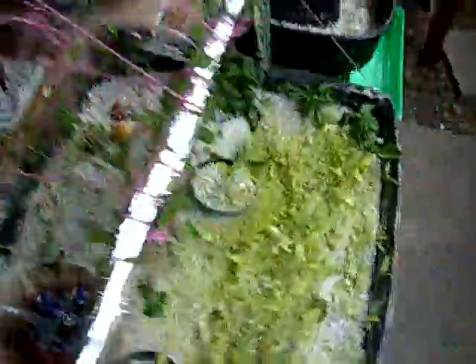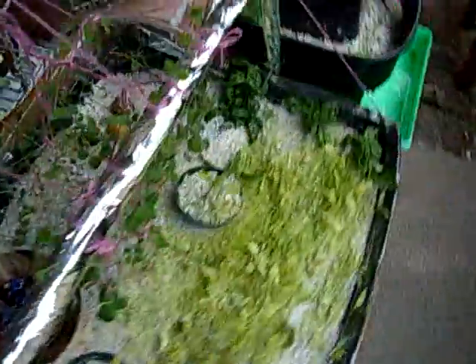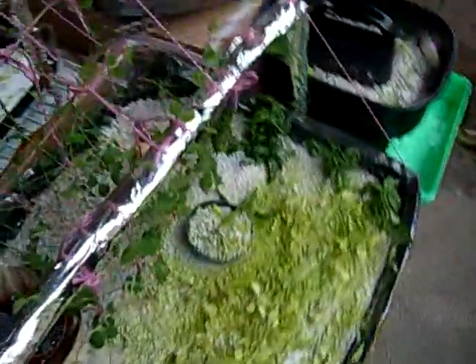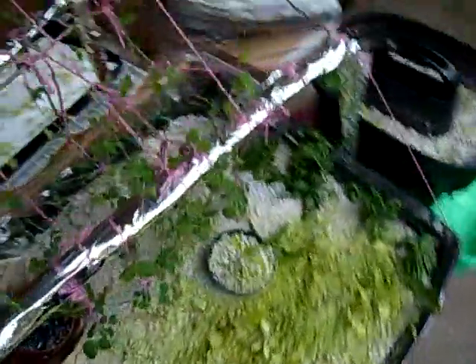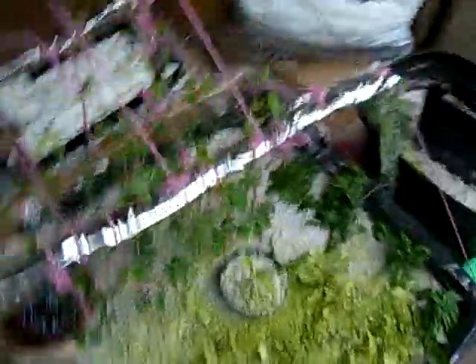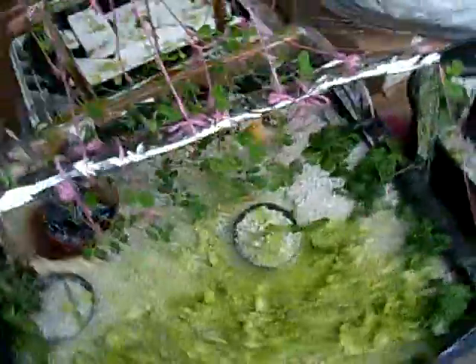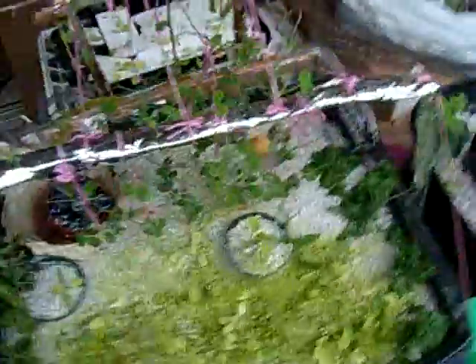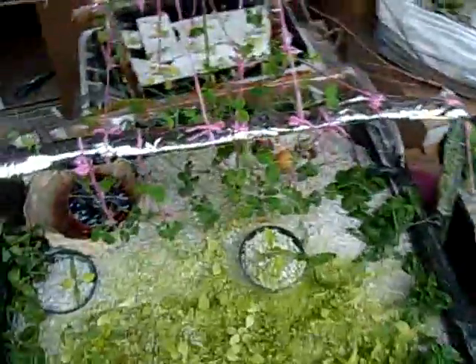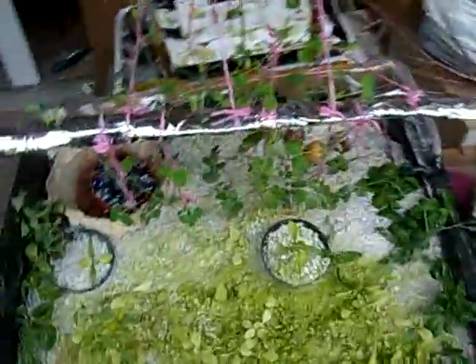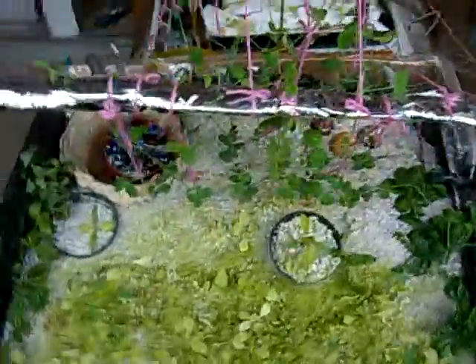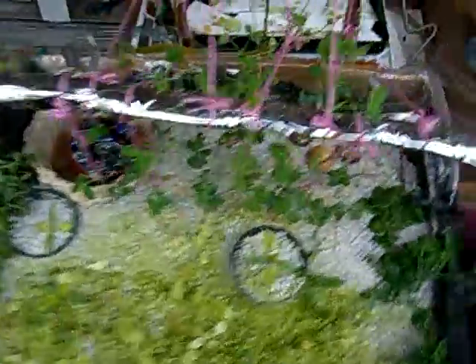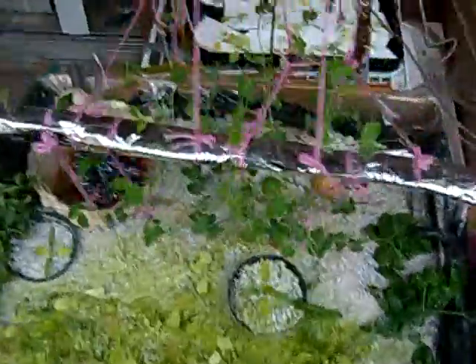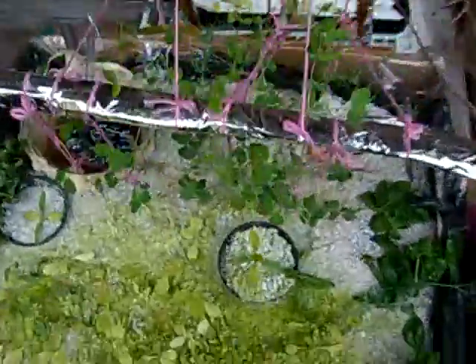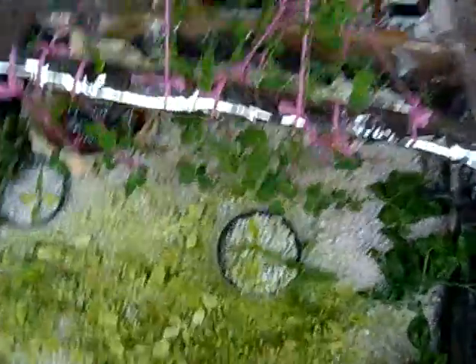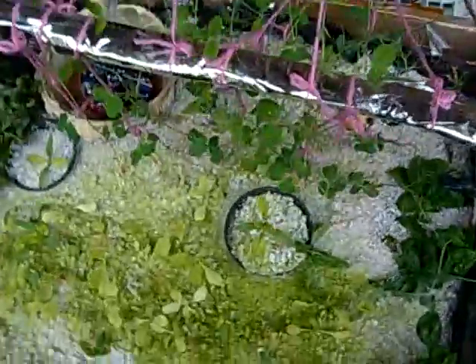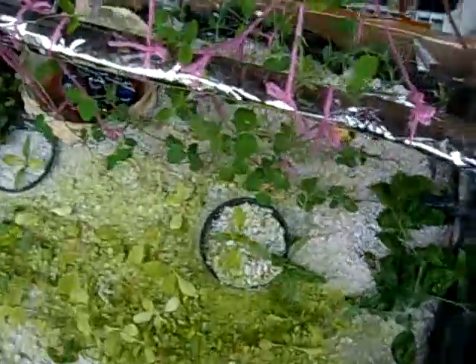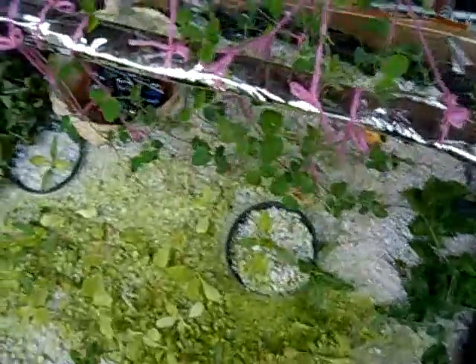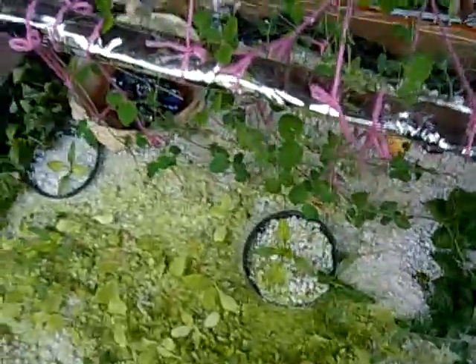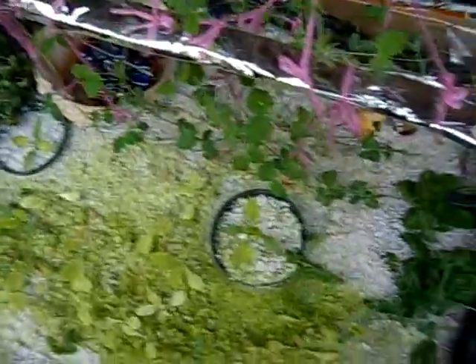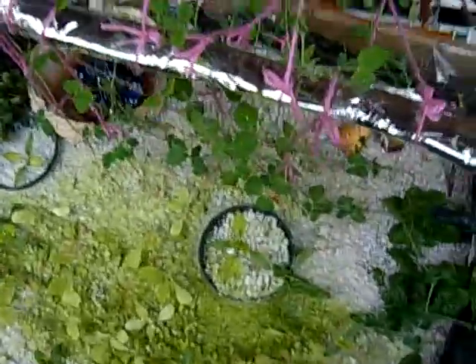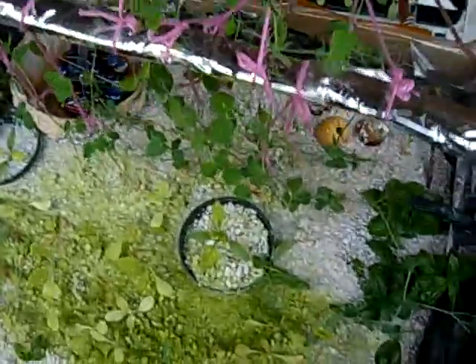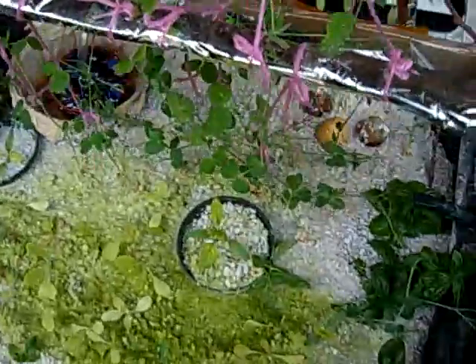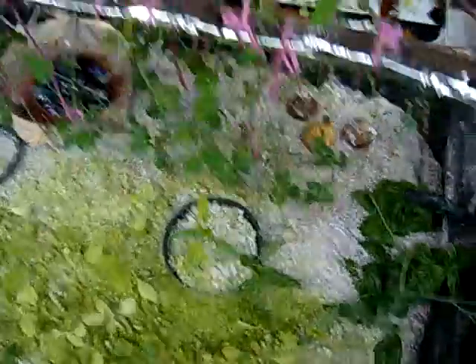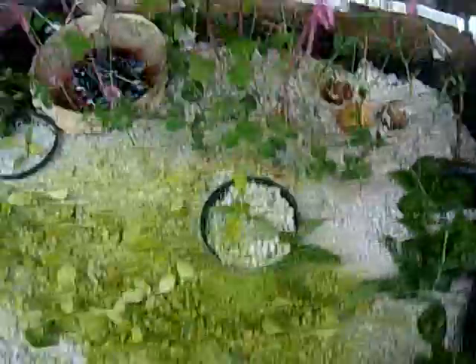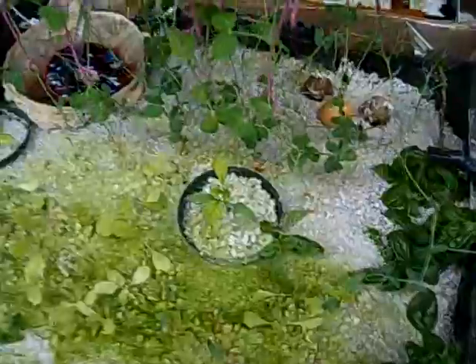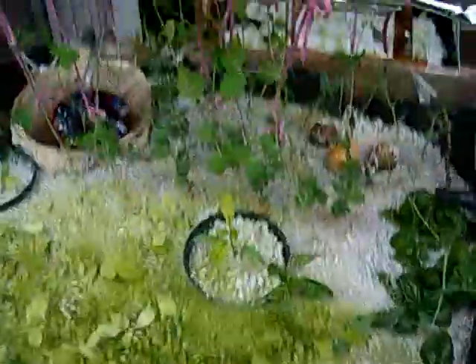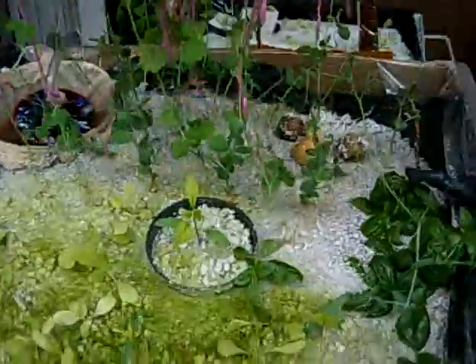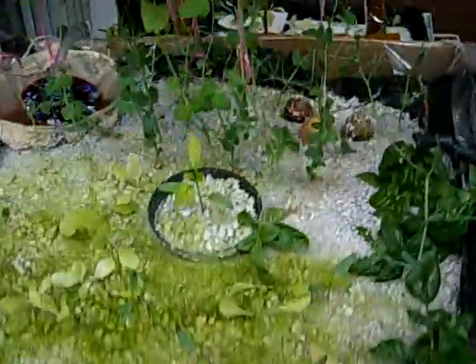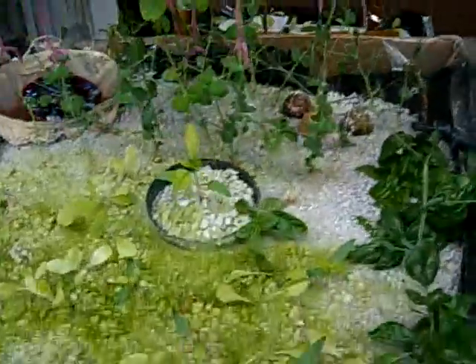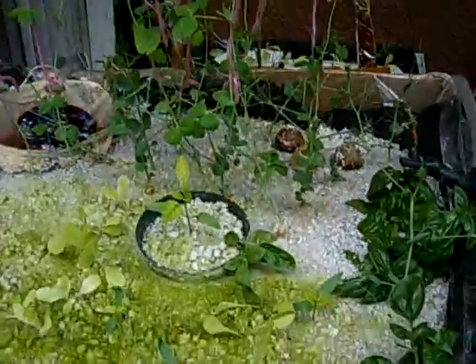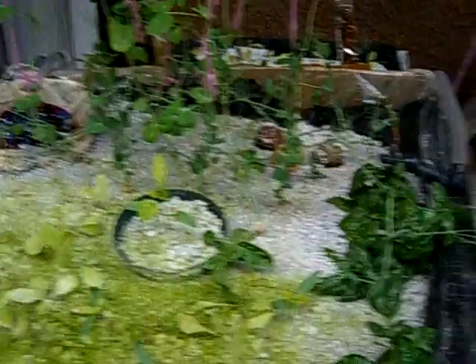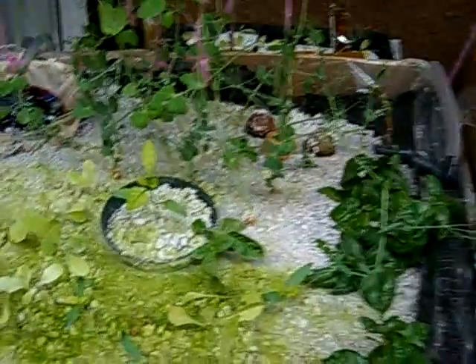And that's the aquaponics system — three week update.